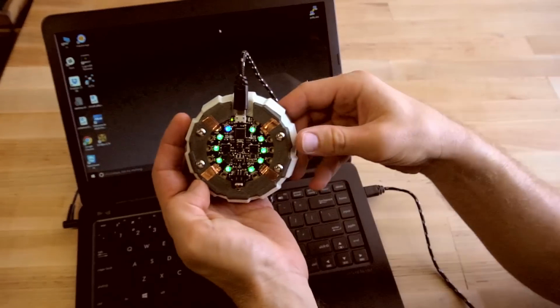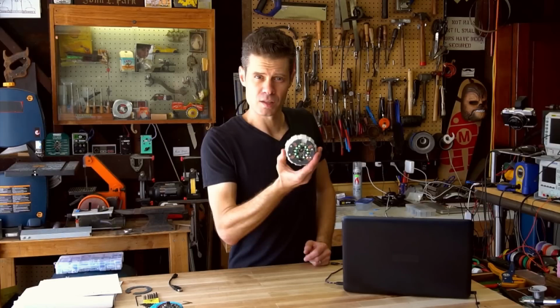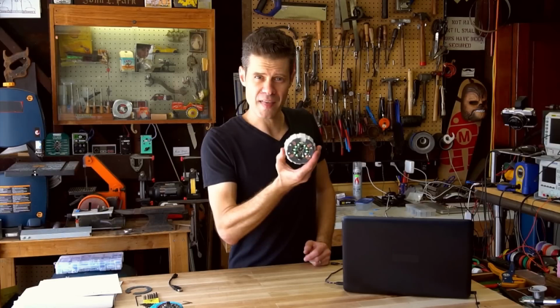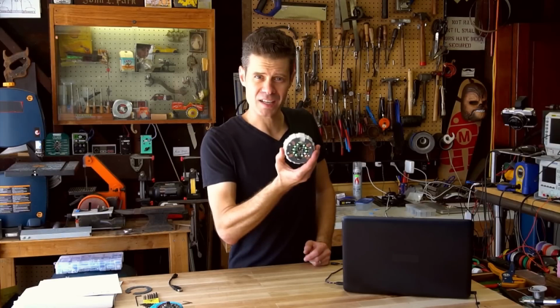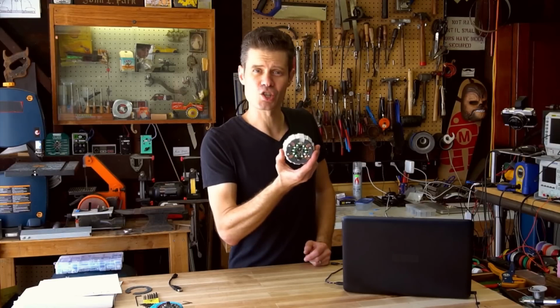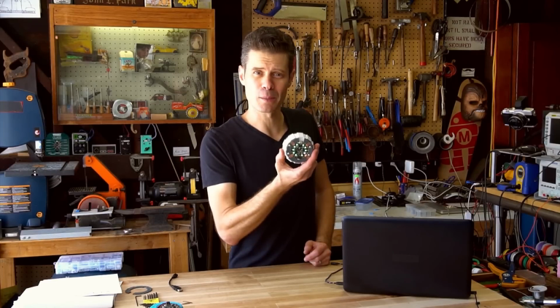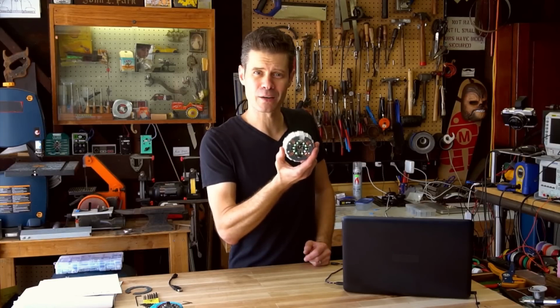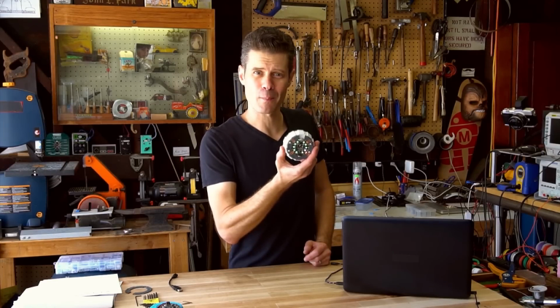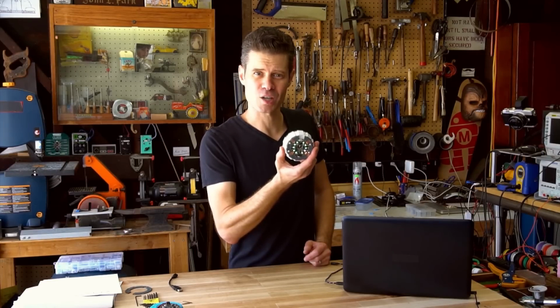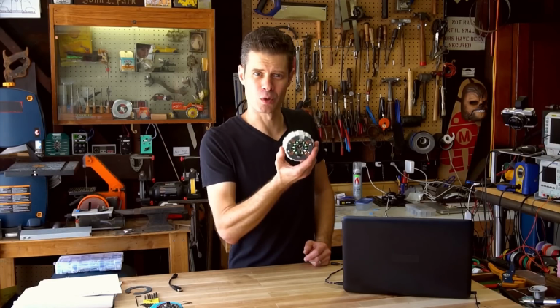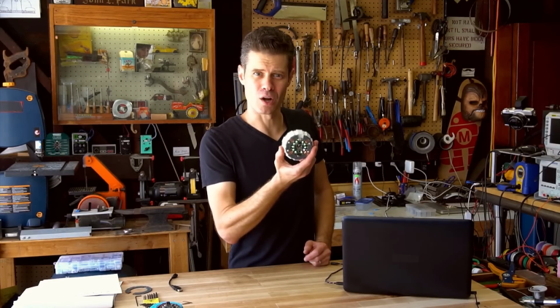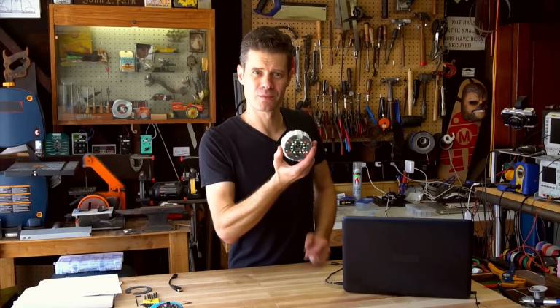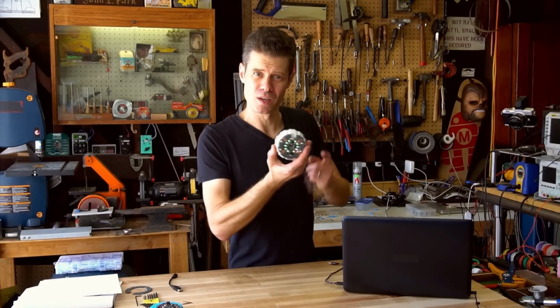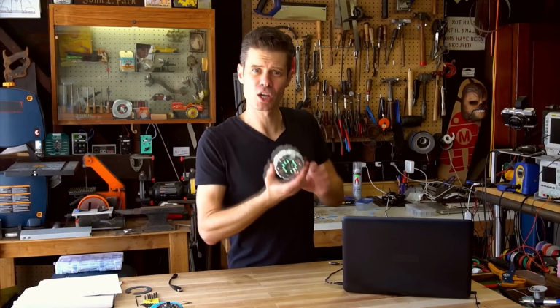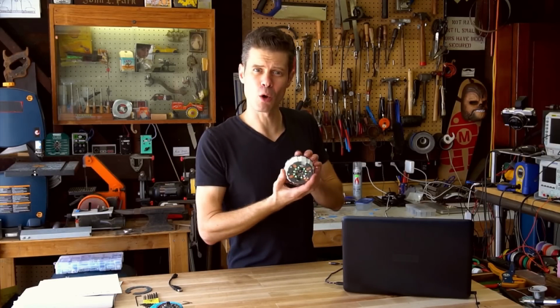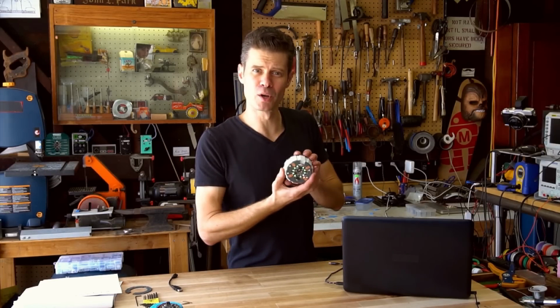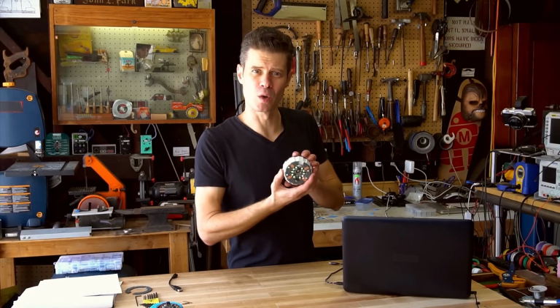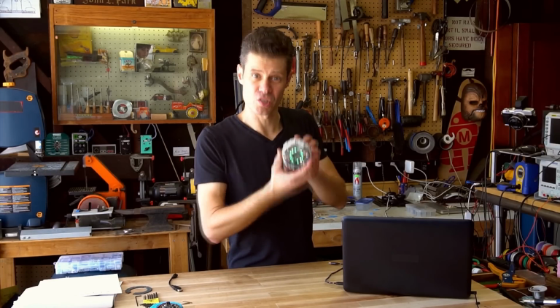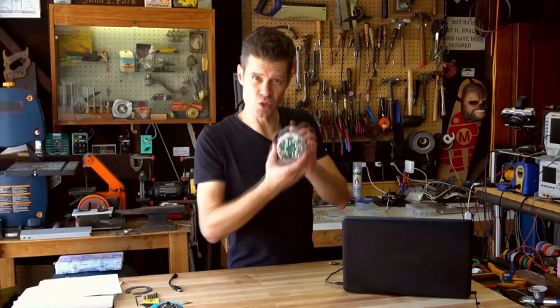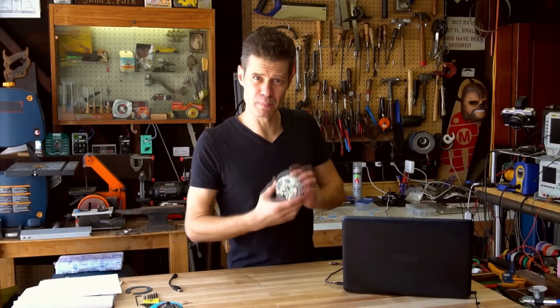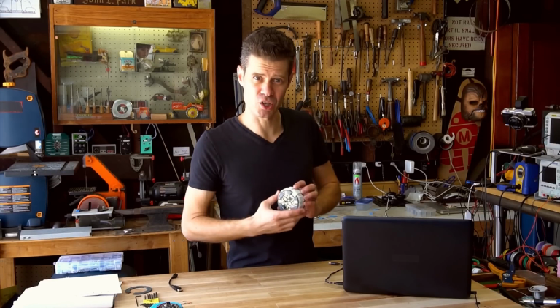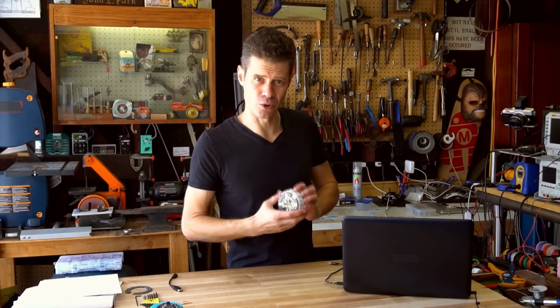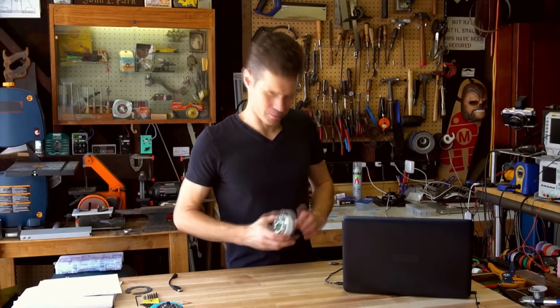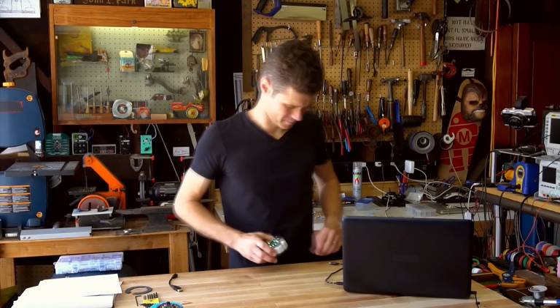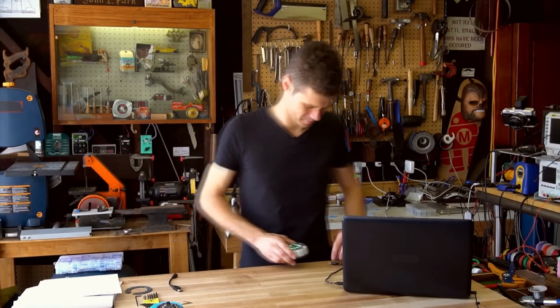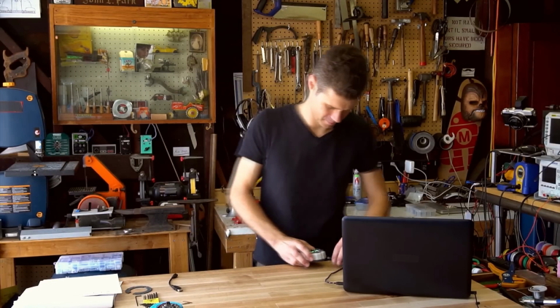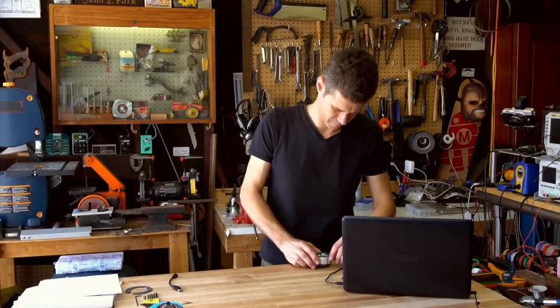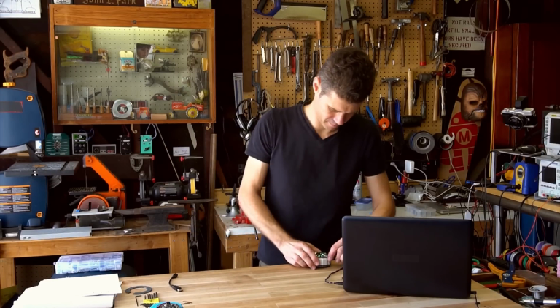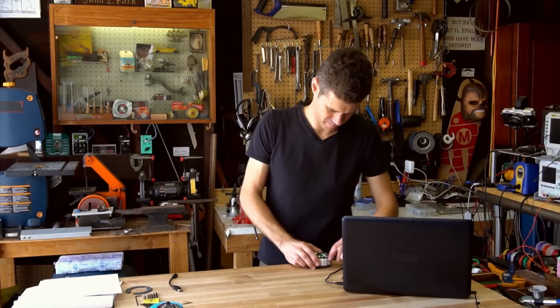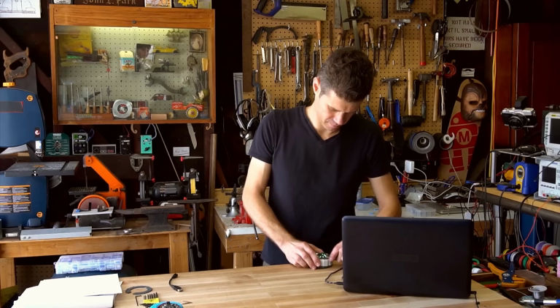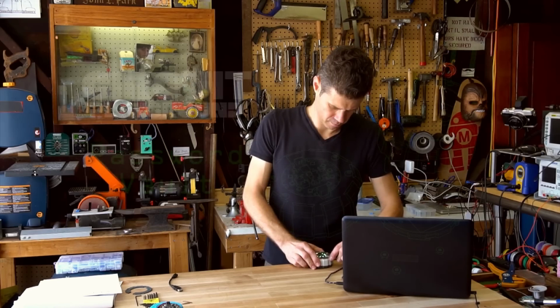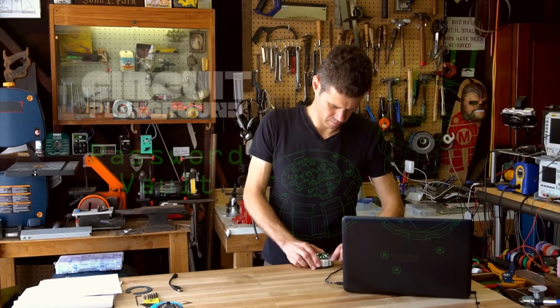That is the Circuit Playground Password Vault. Go and build one so you can be secure, and I'll see you in the next one.